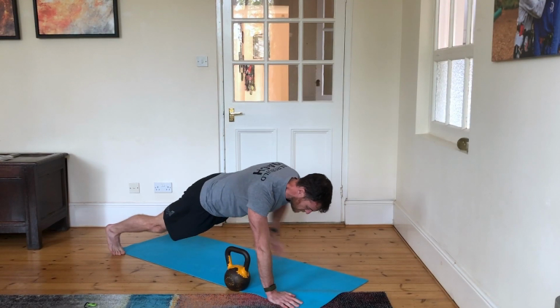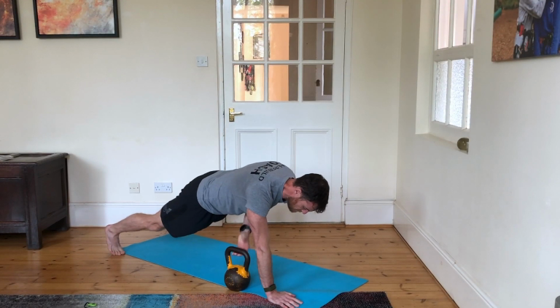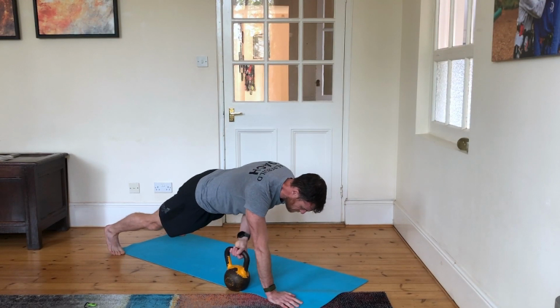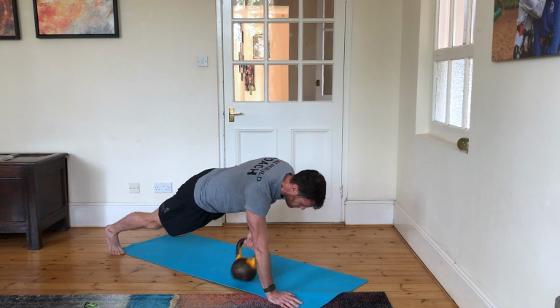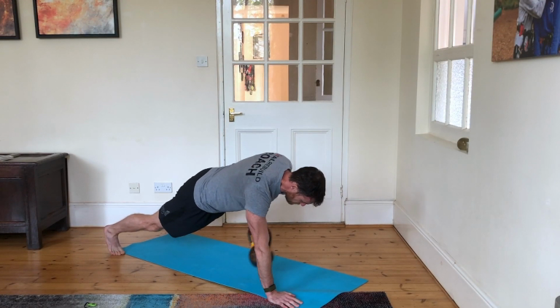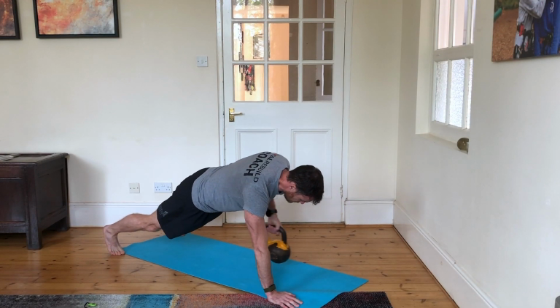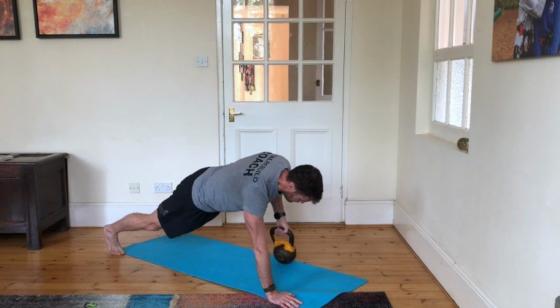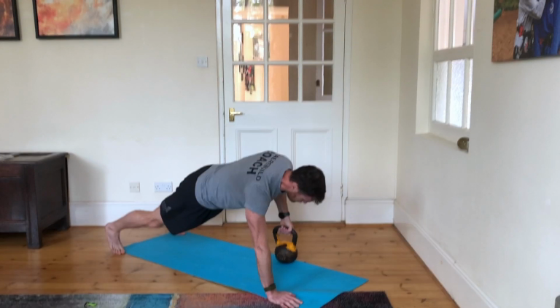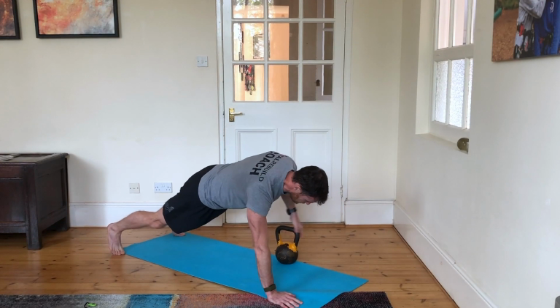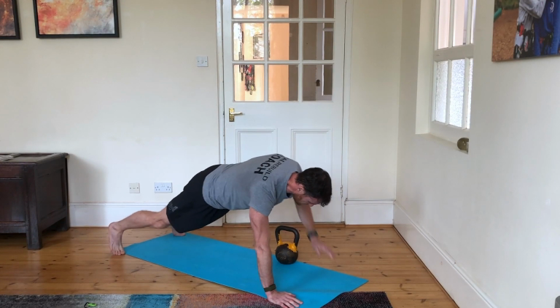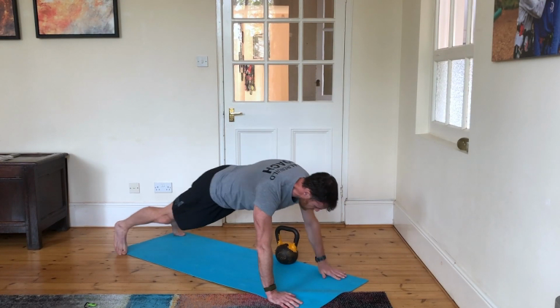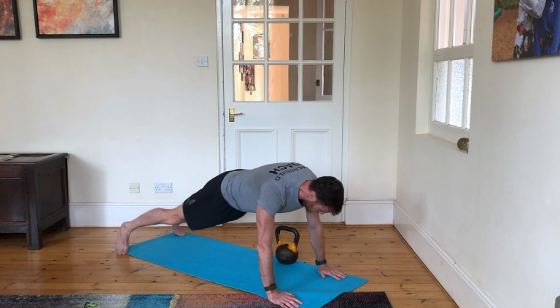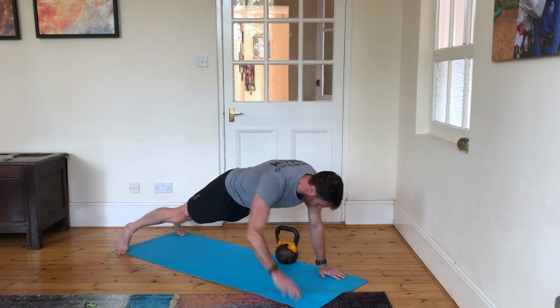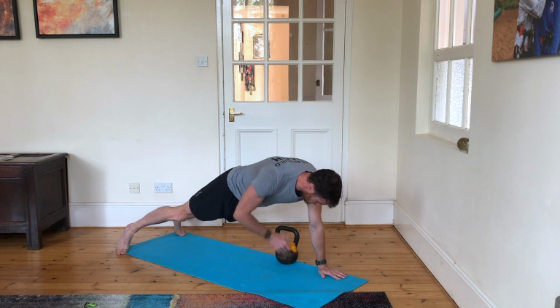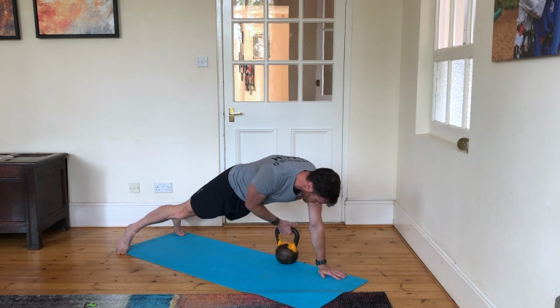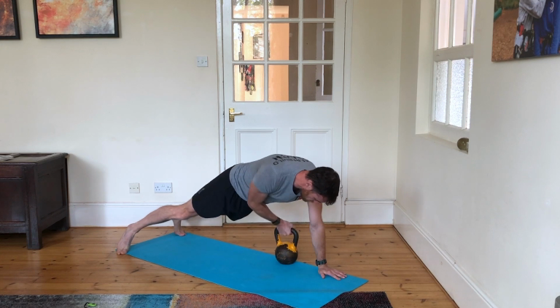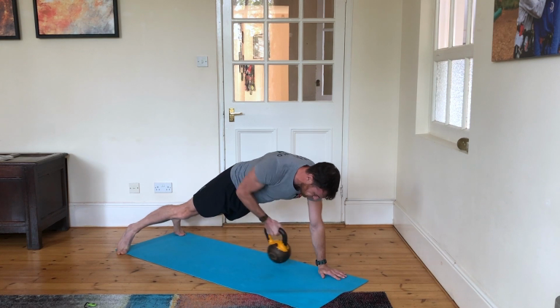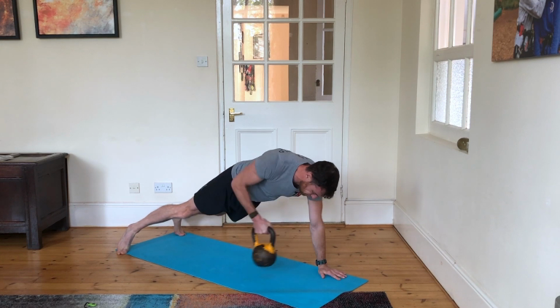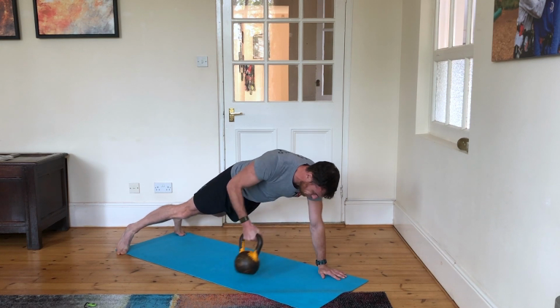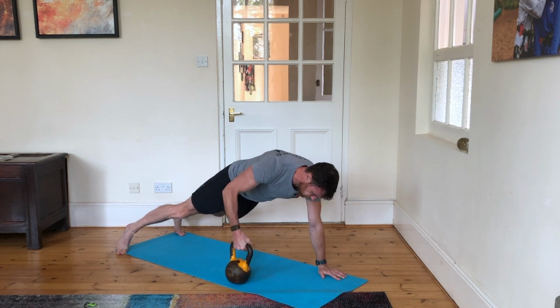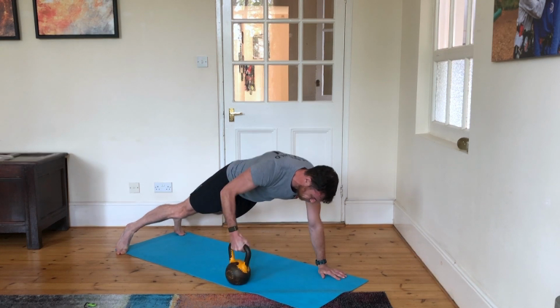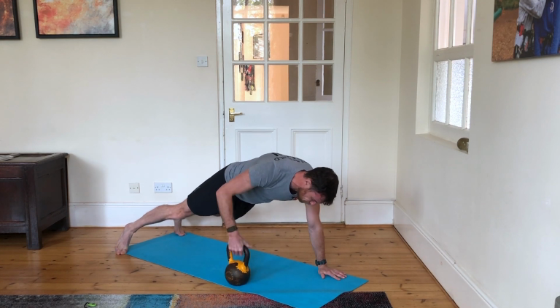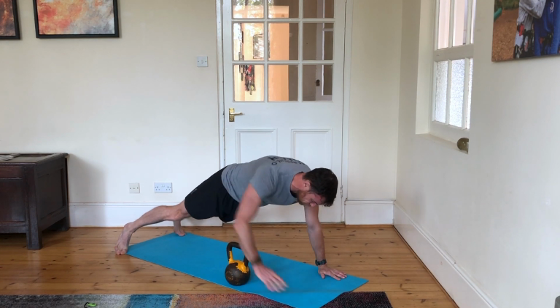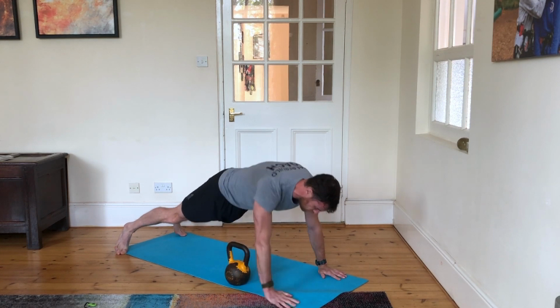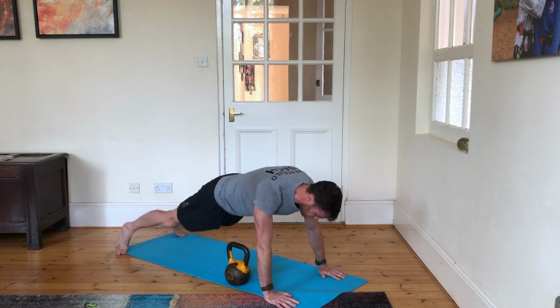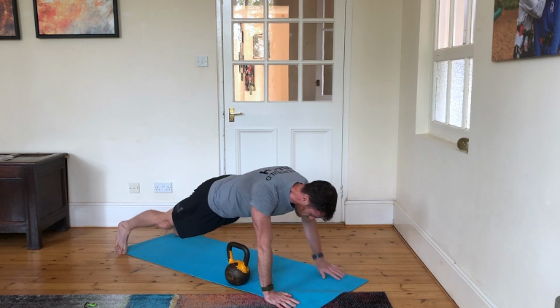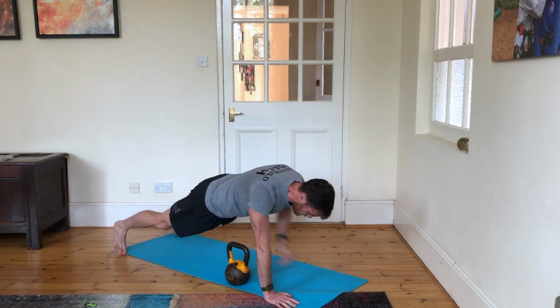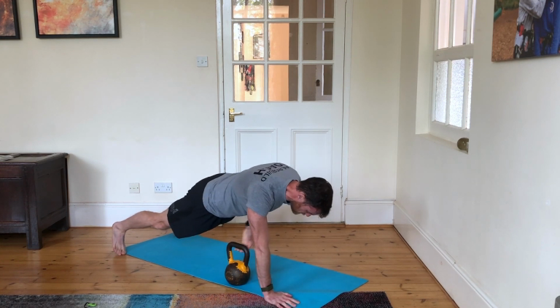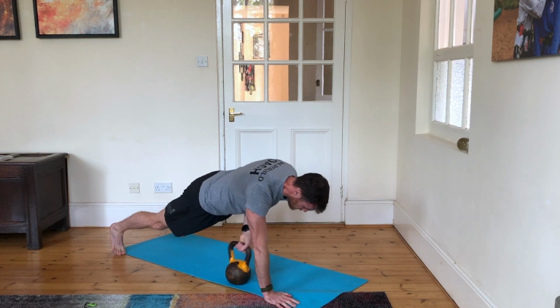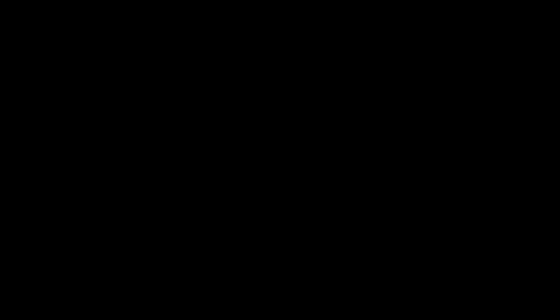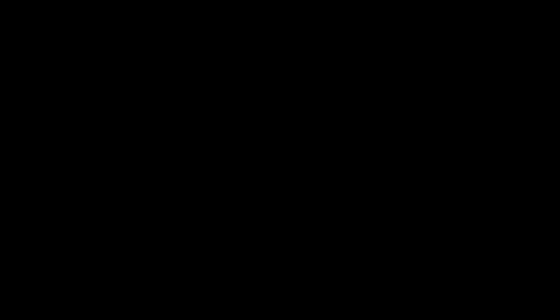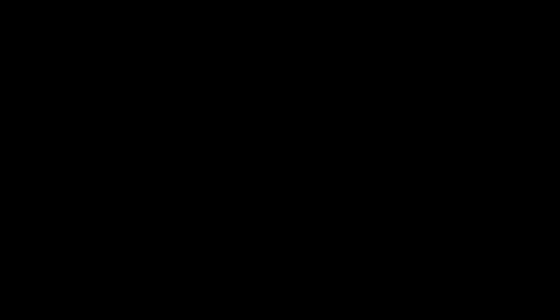So 10 of those — 10 high pulls, 10 plank pass-throughs, 9, 8, 7, 6, 5, 4, 3, 2, 1, and finished.